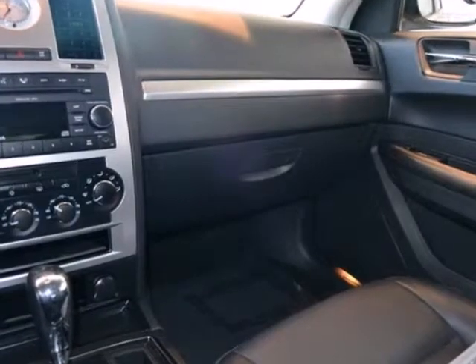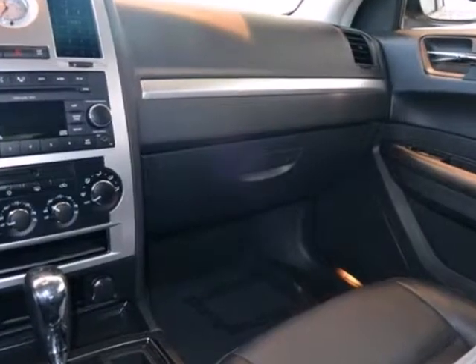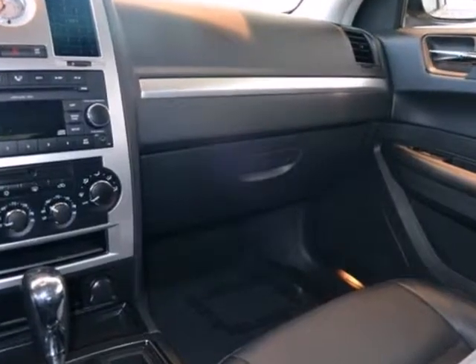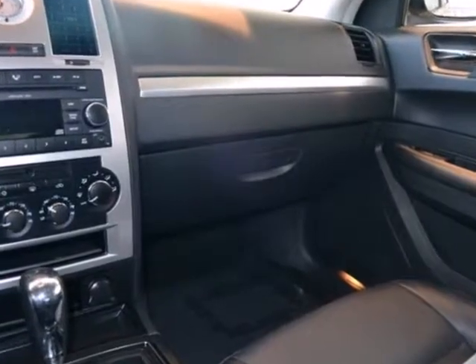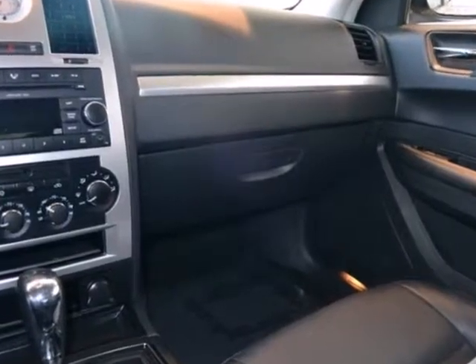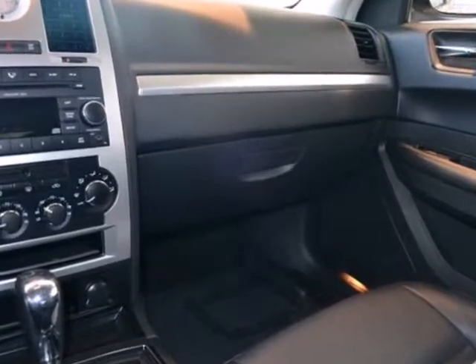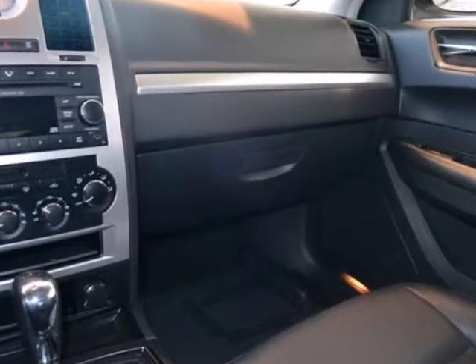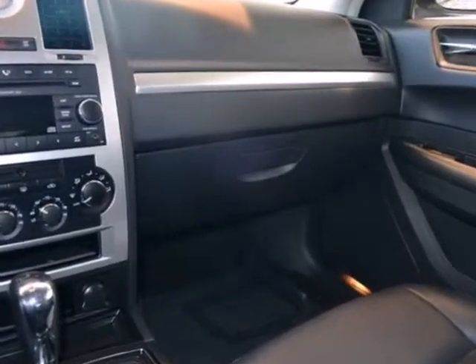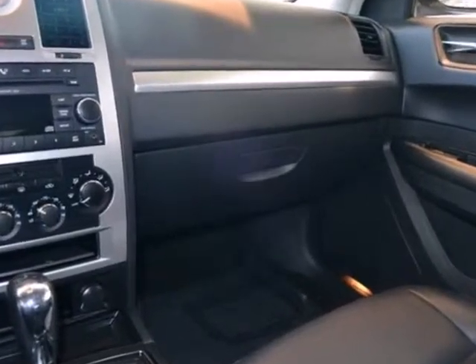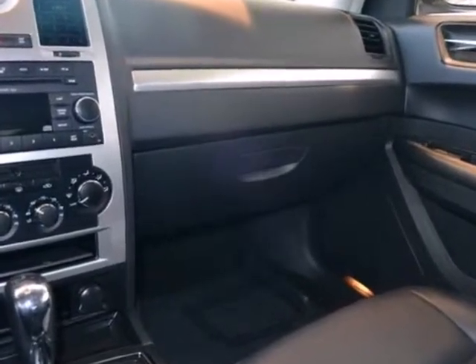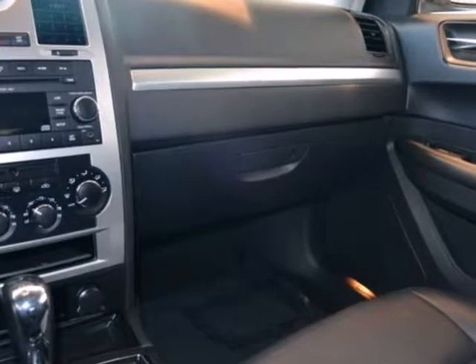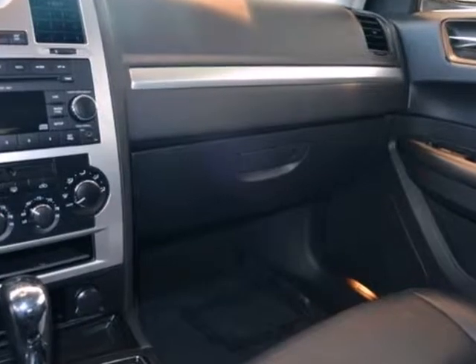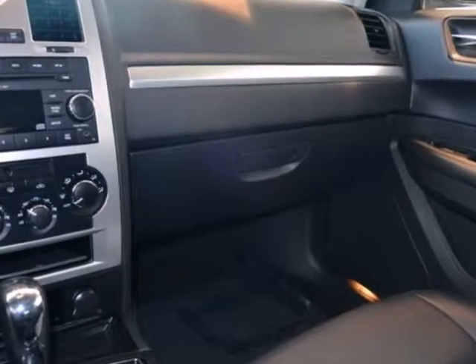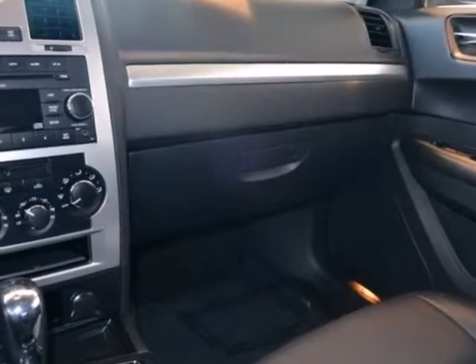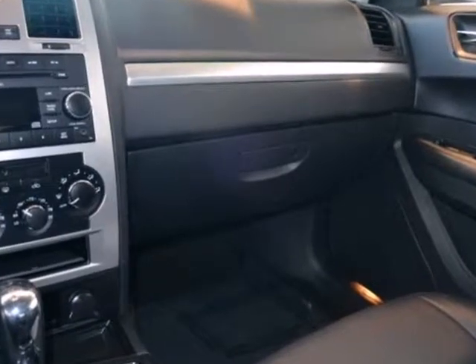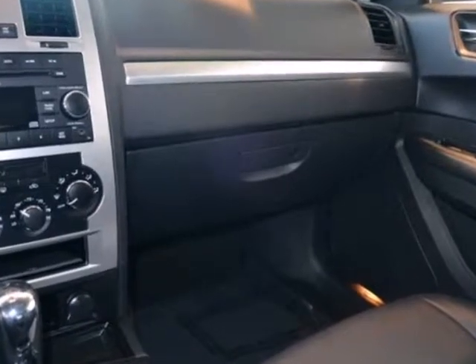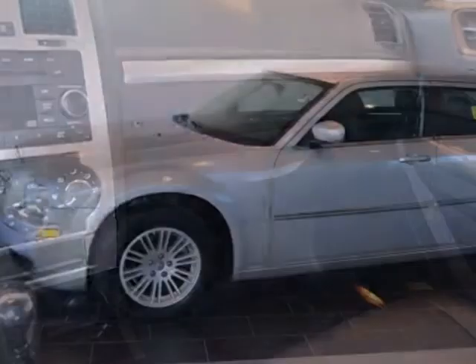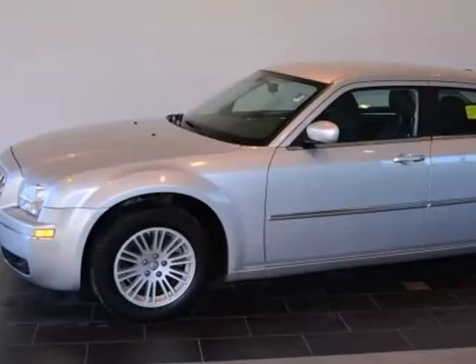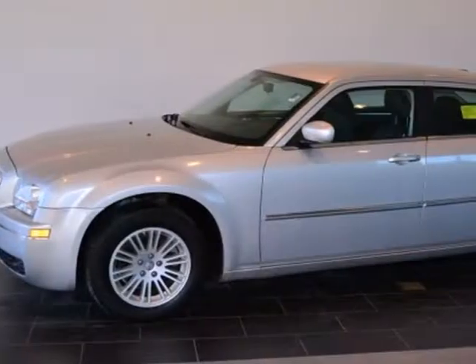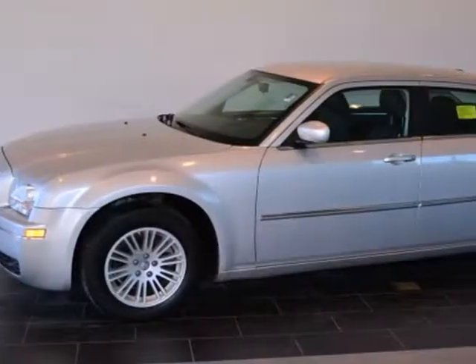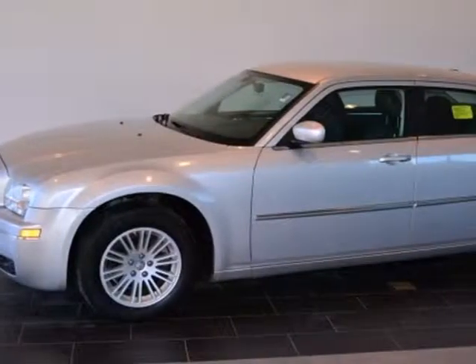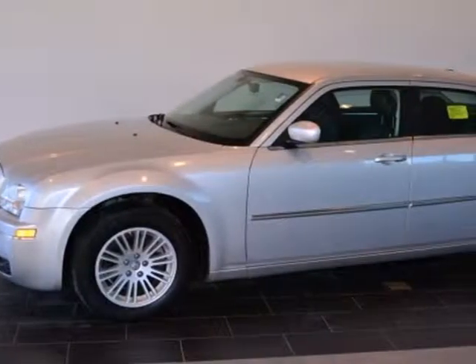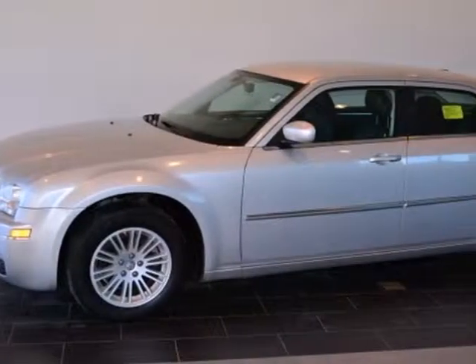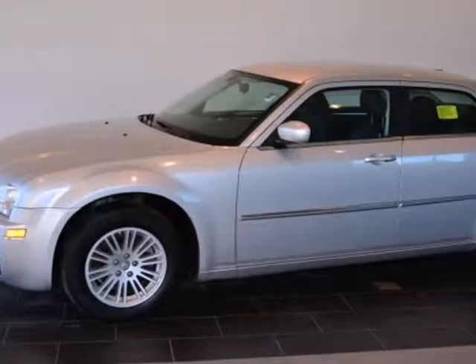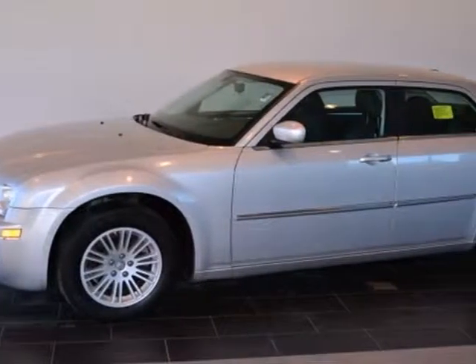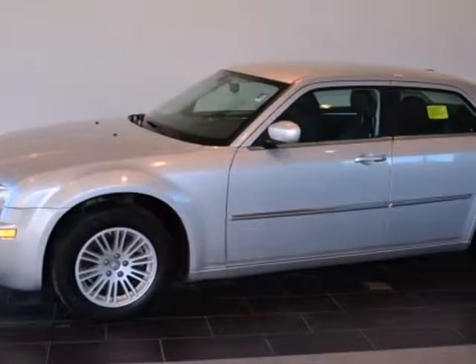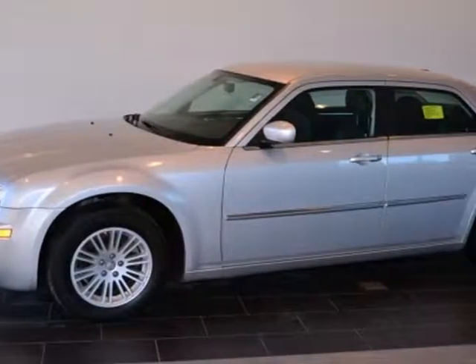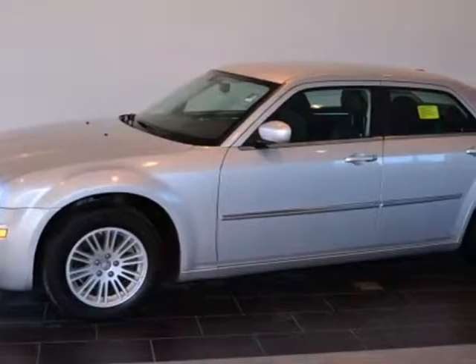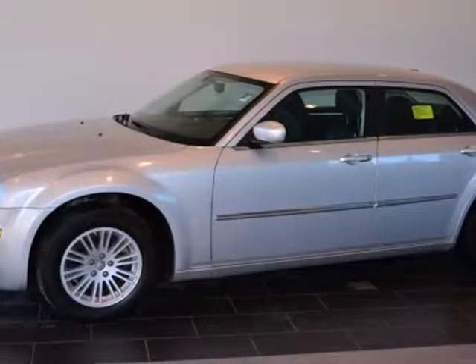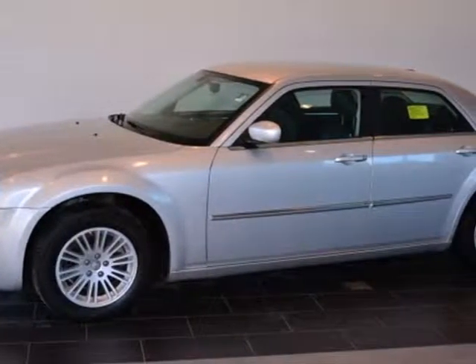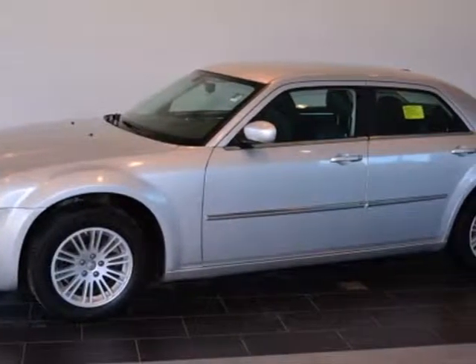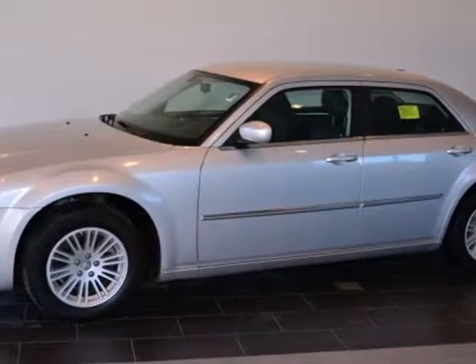This 300 offers affordable luxury, bold styling, and the always rock solid Chrysler reliability.